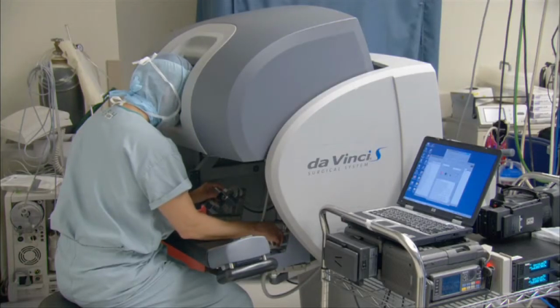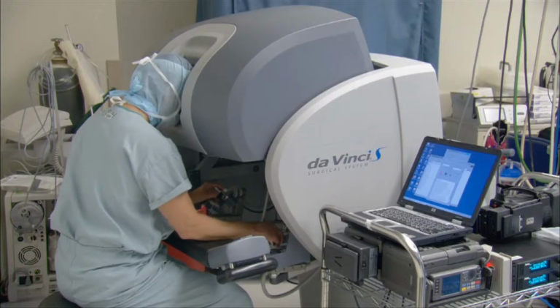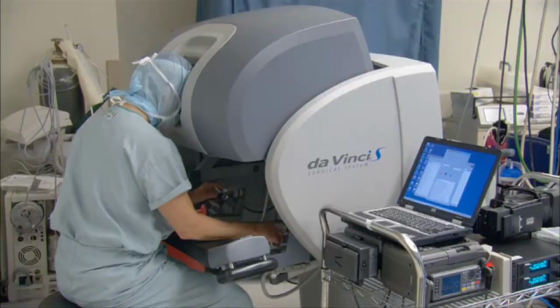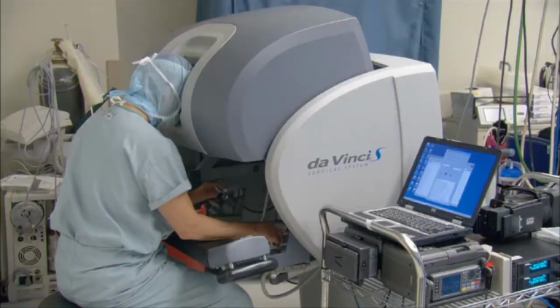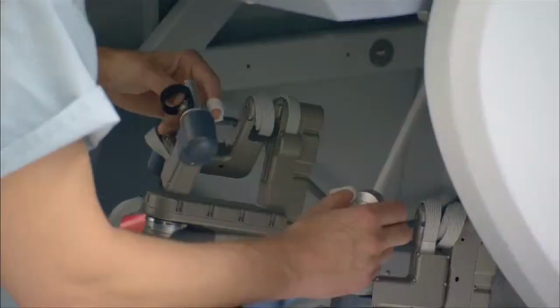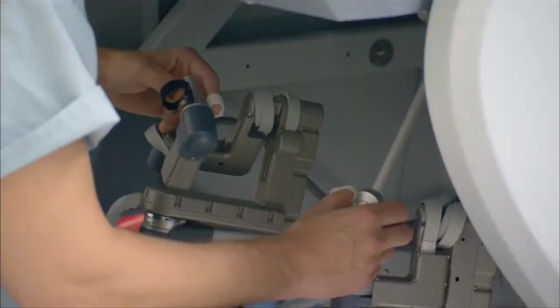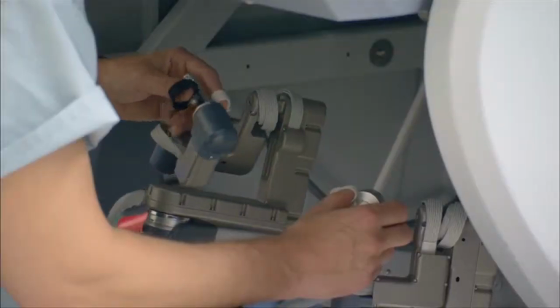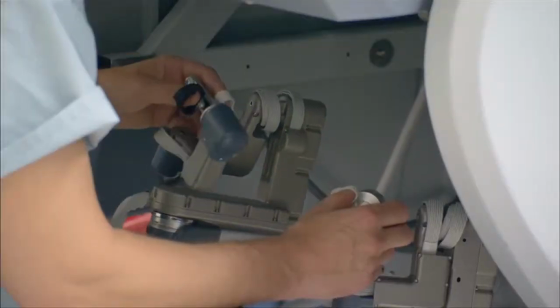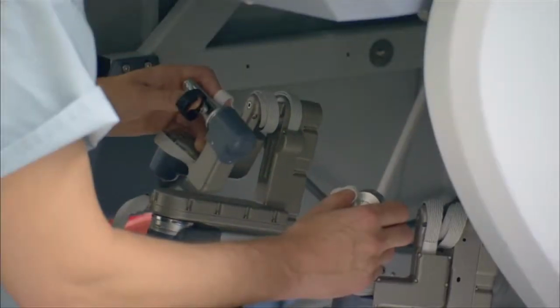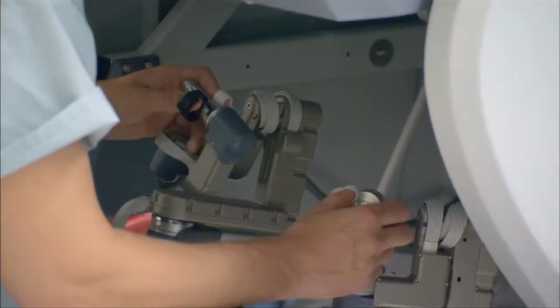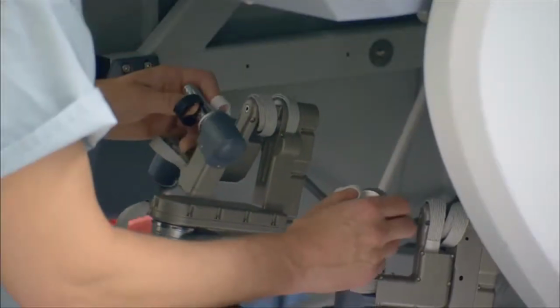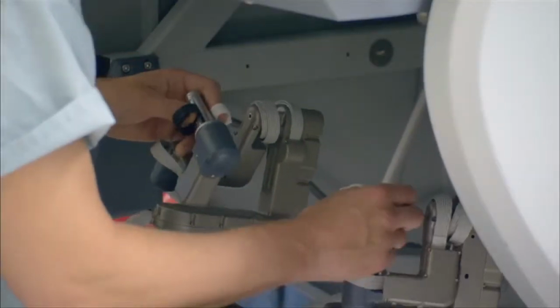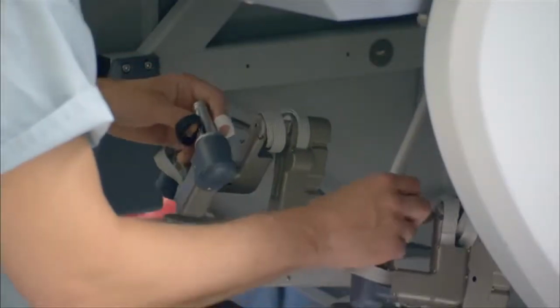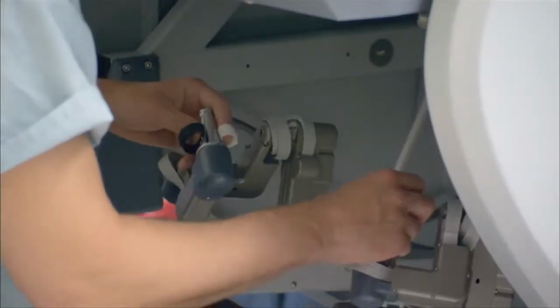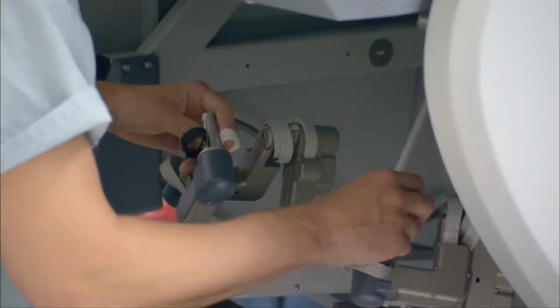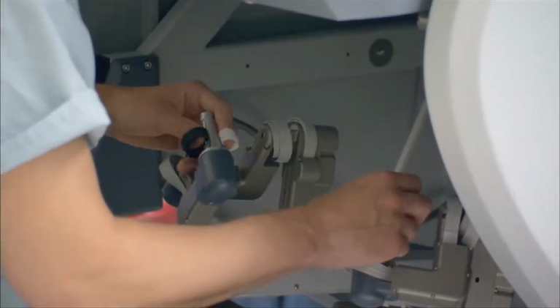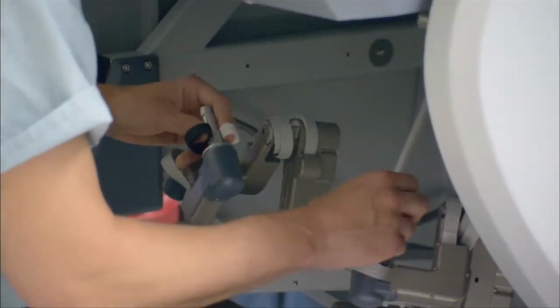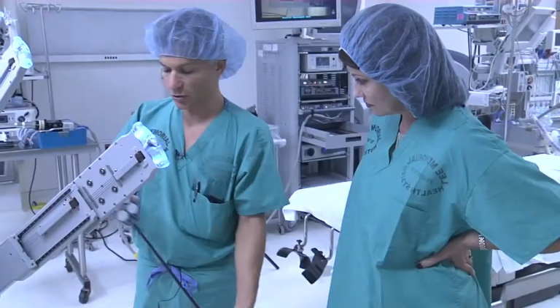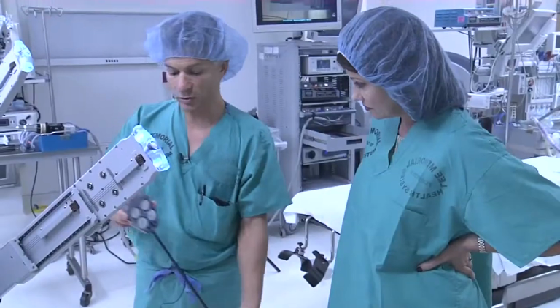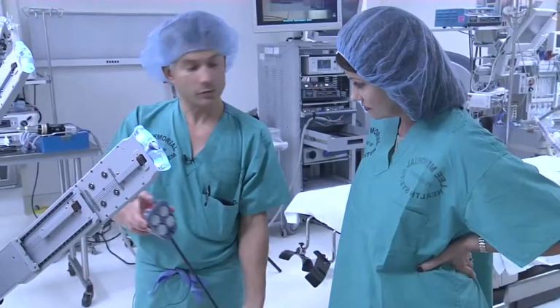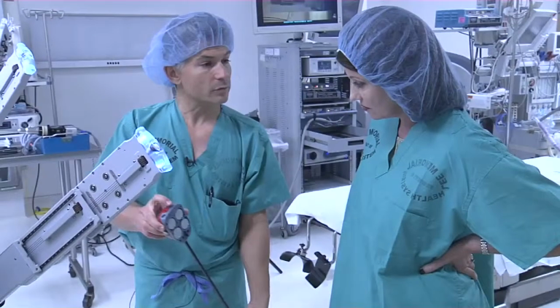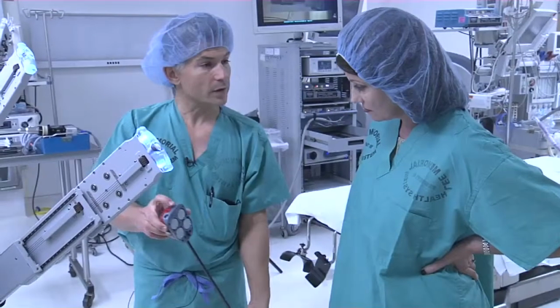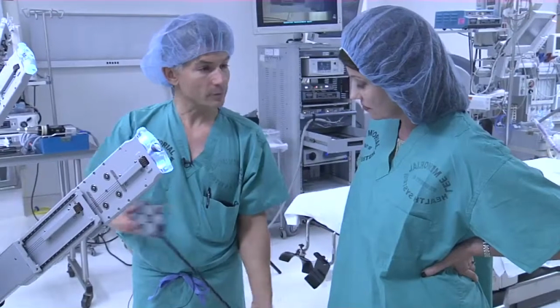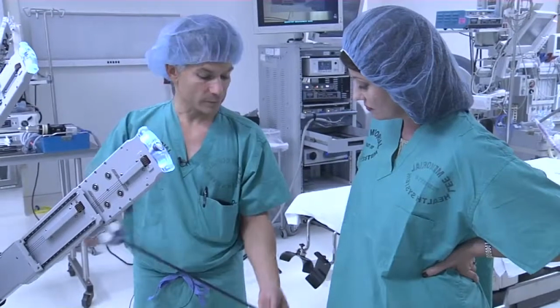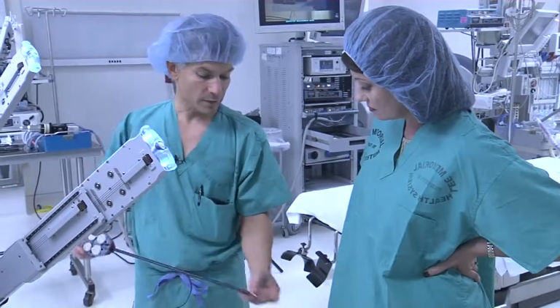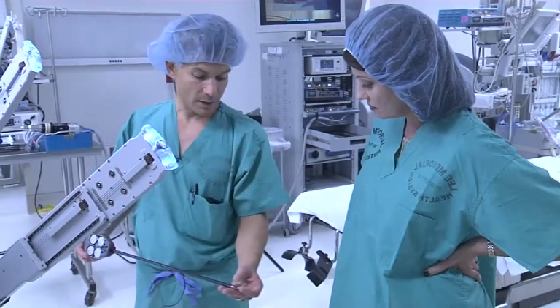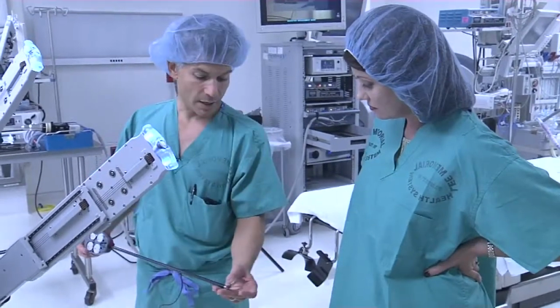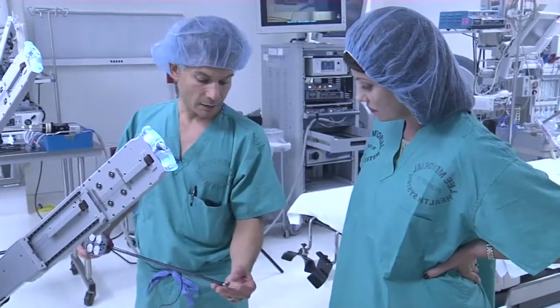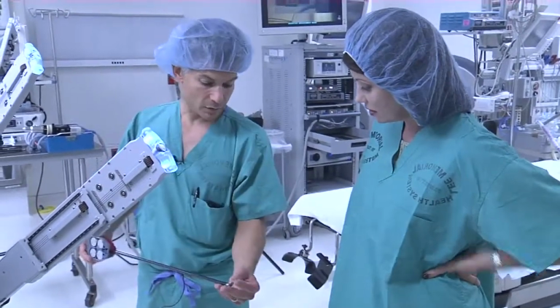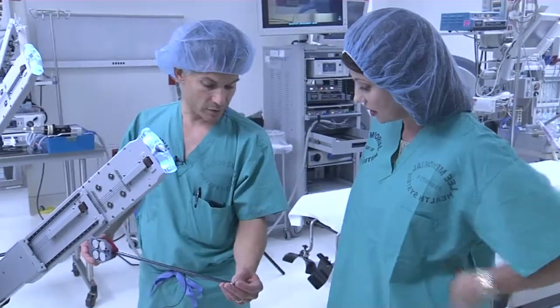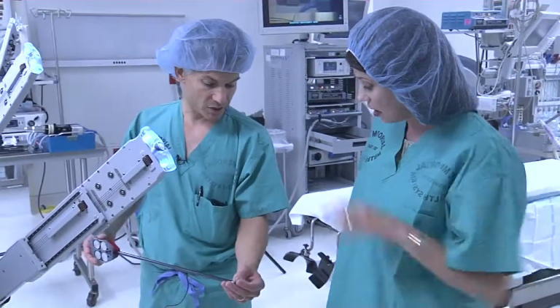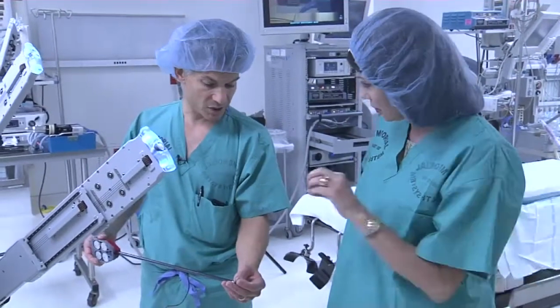Being on the front lines of medicine requires the tools of the trade. For Lee Memorial Health System, I'm Amy Osher.